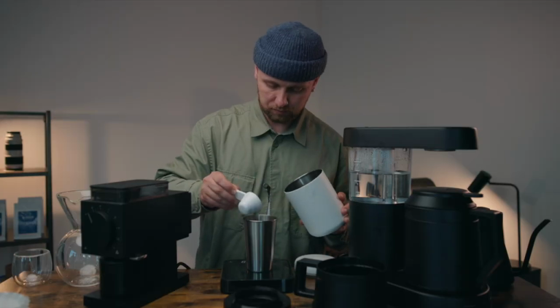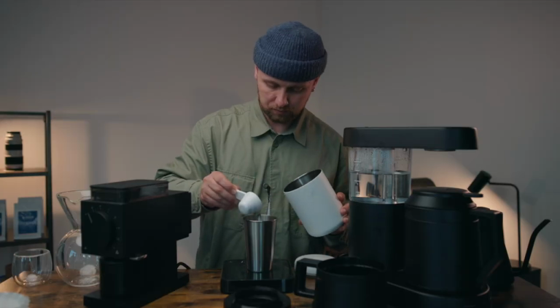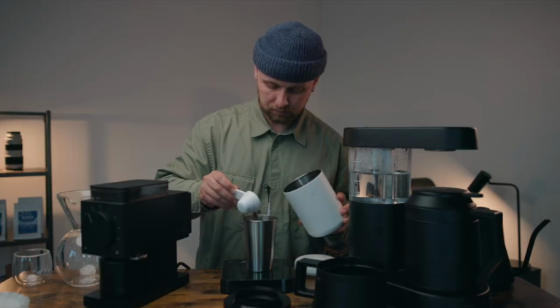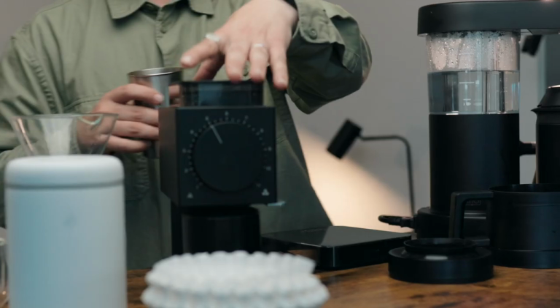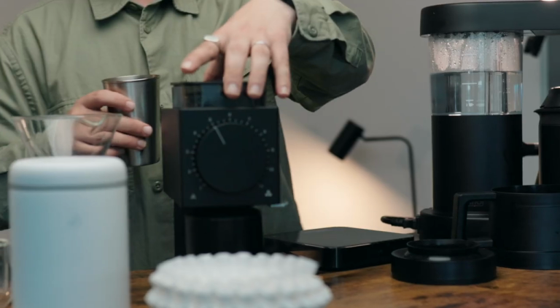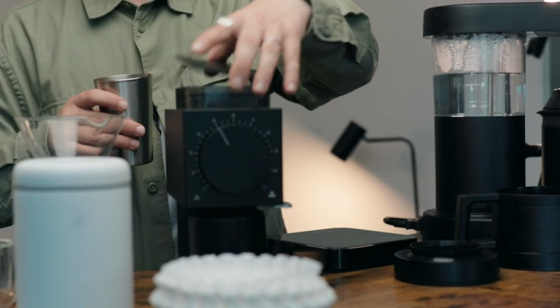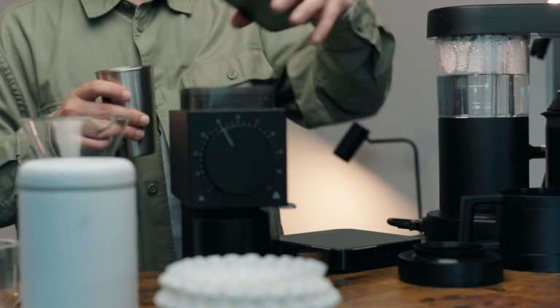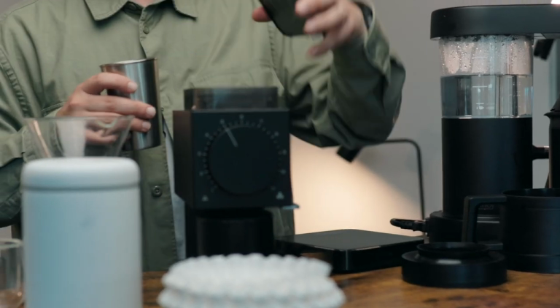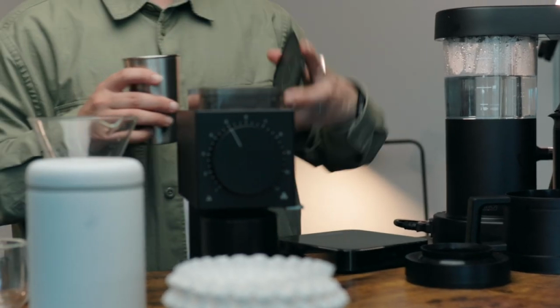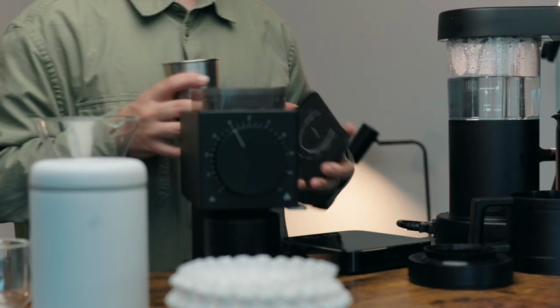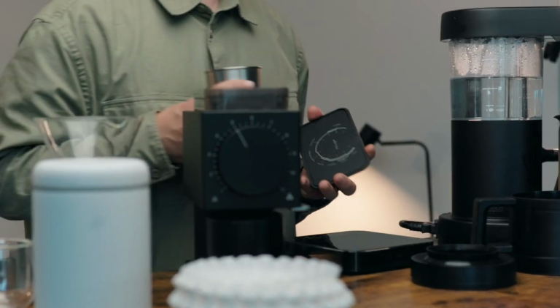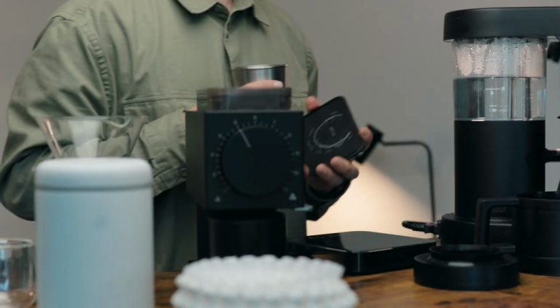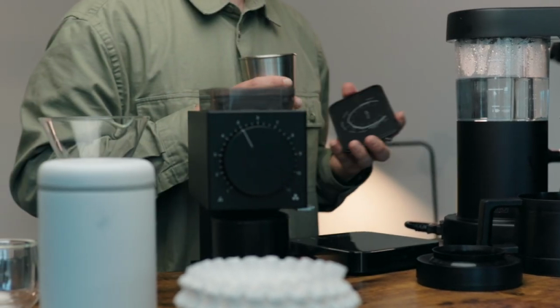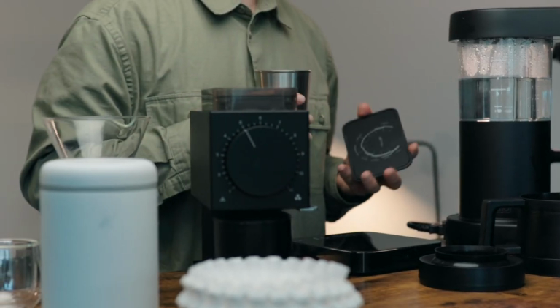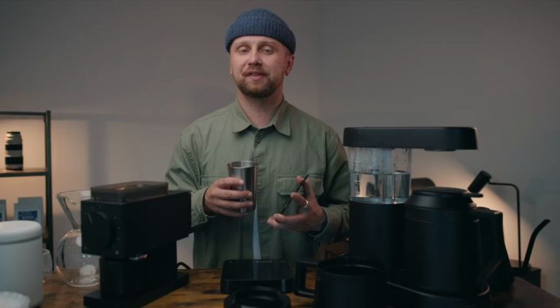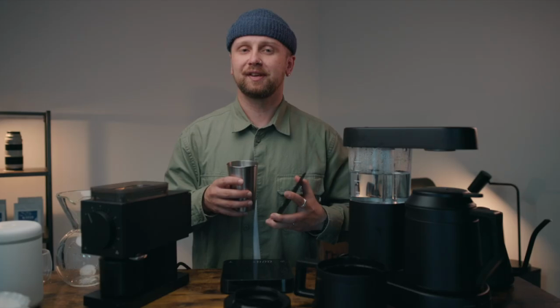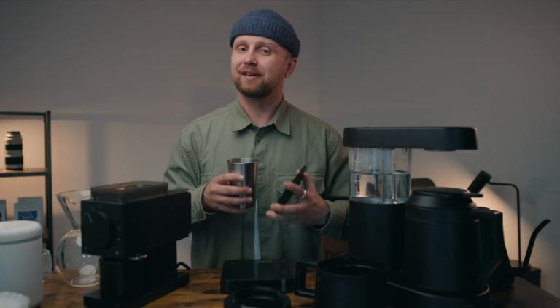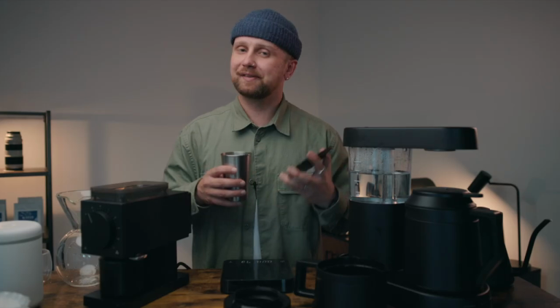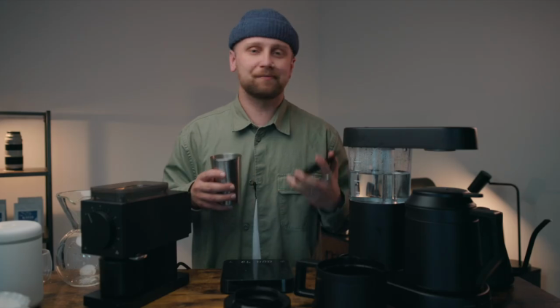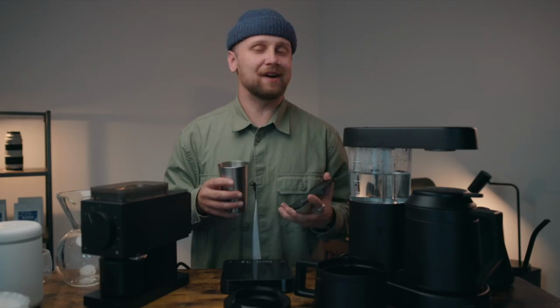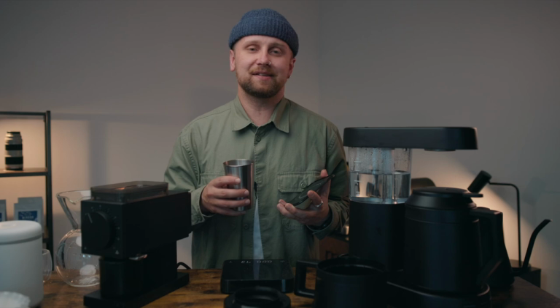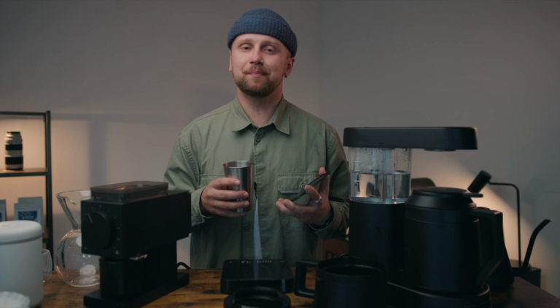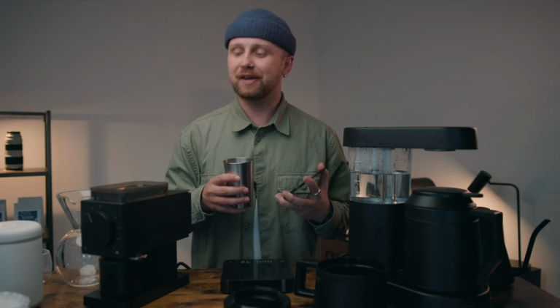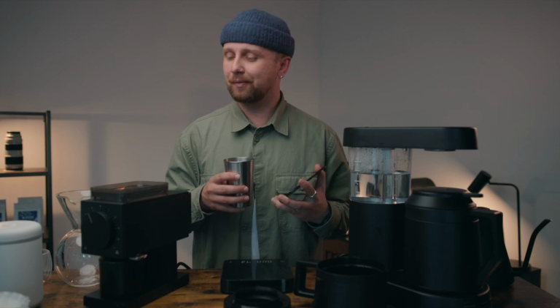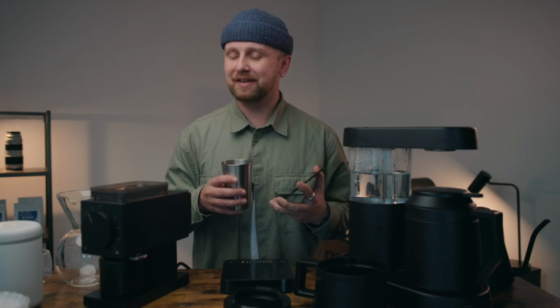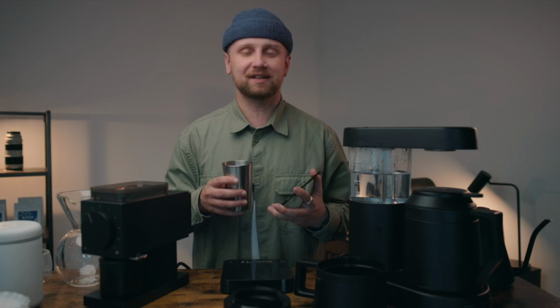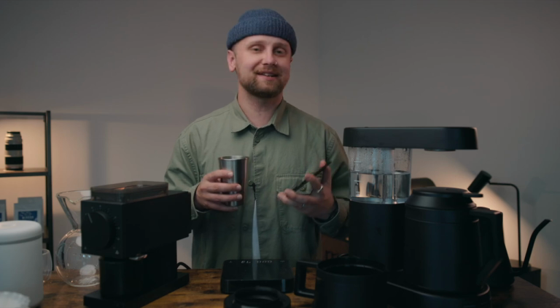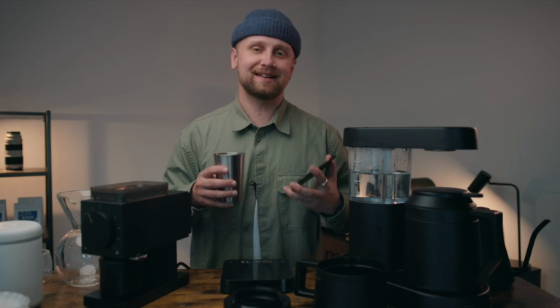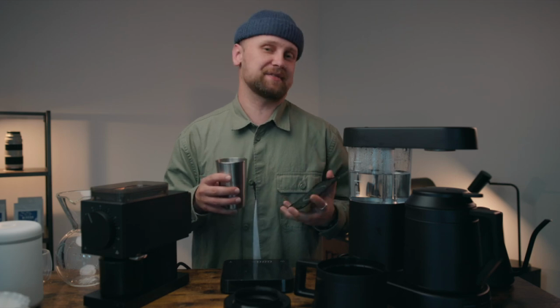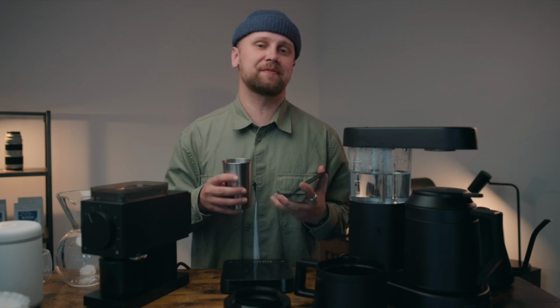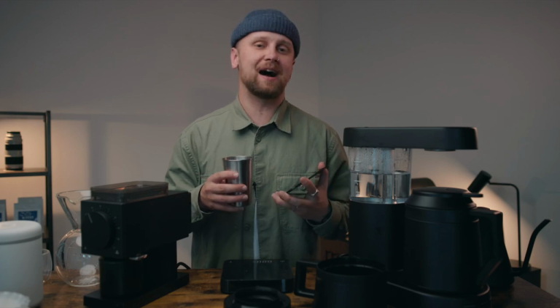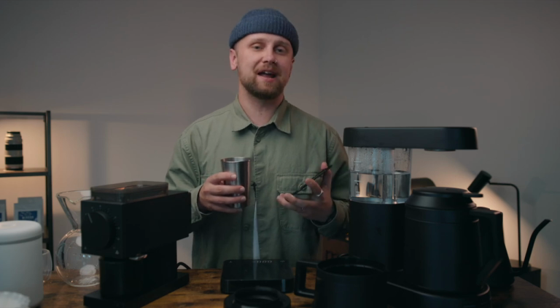Grind size to start off with is right in the middle — basically a five.